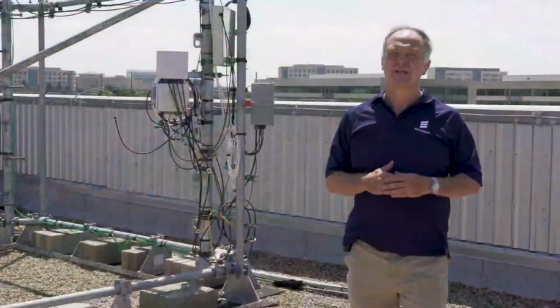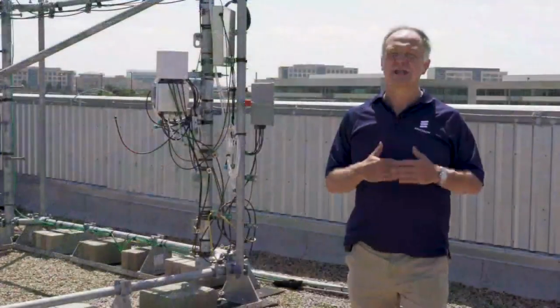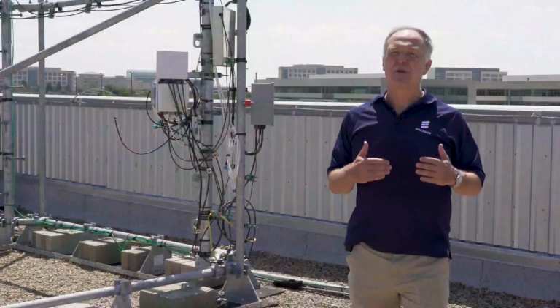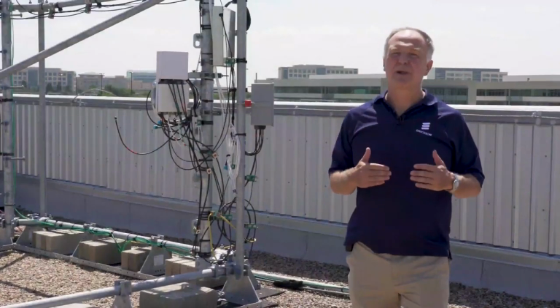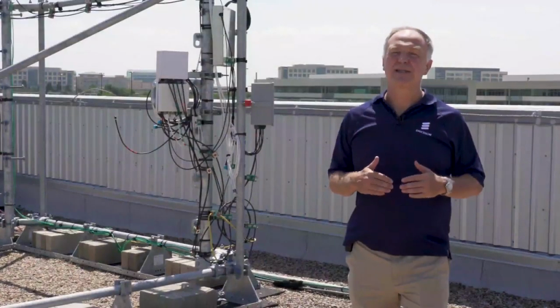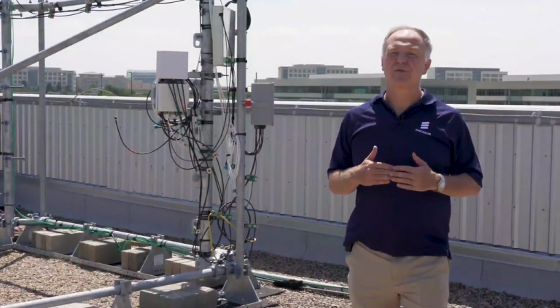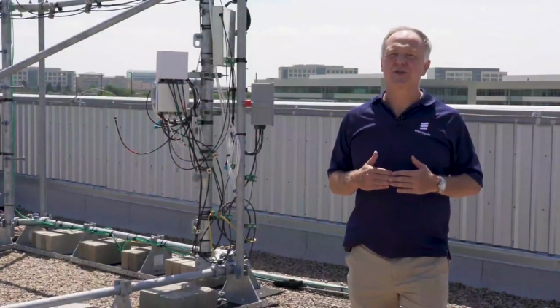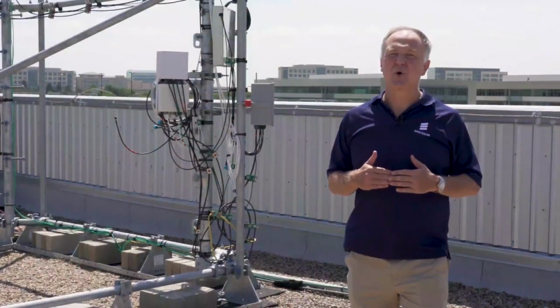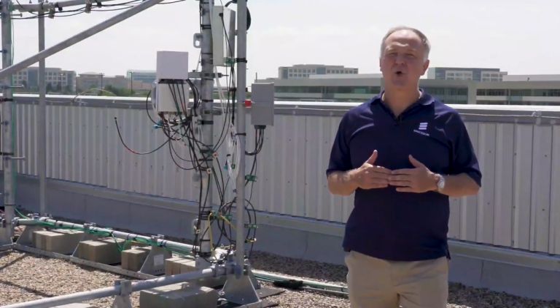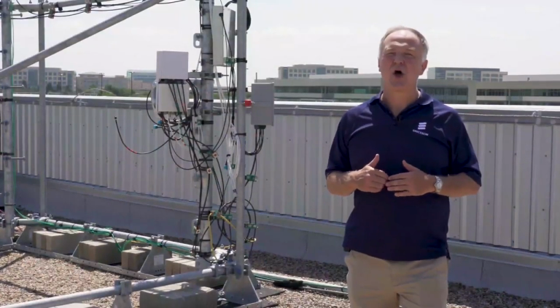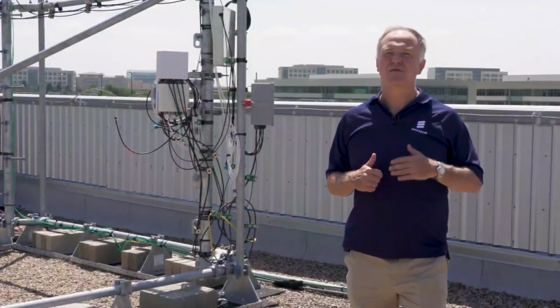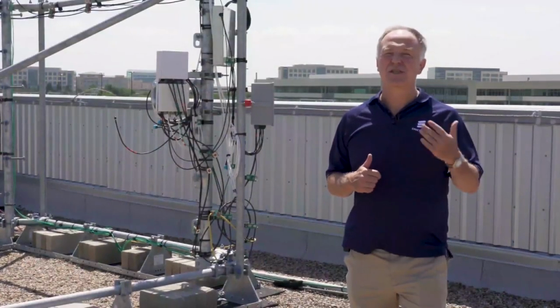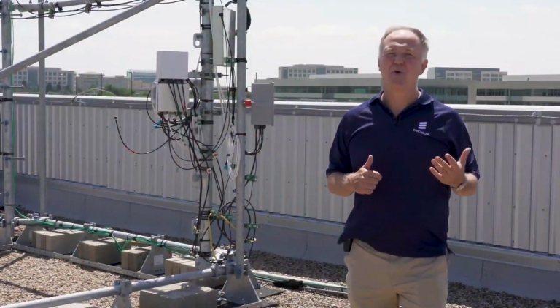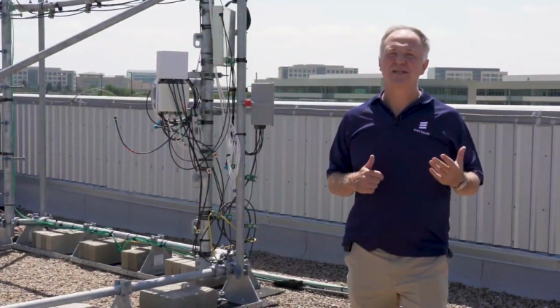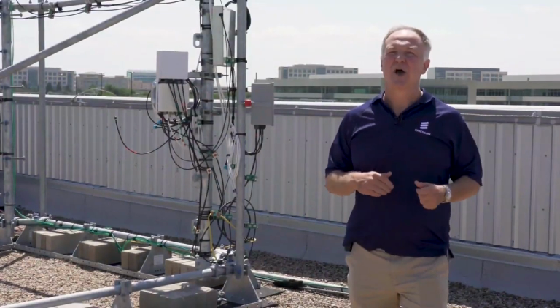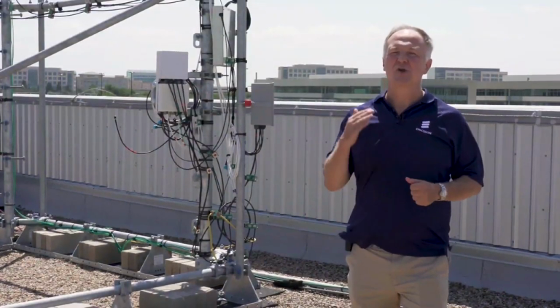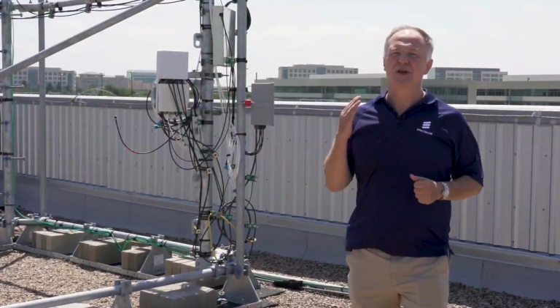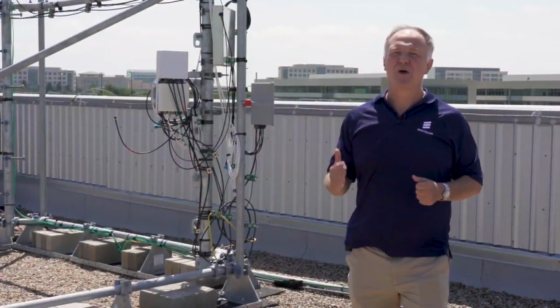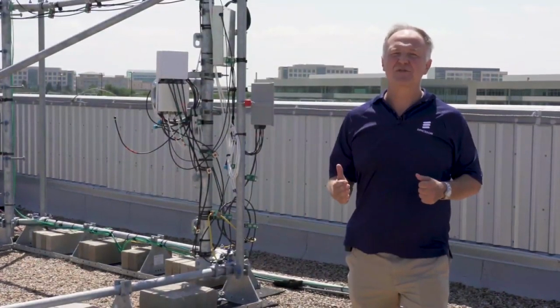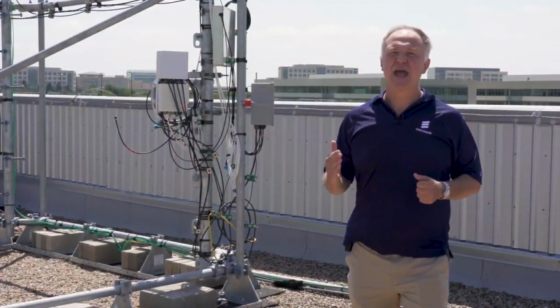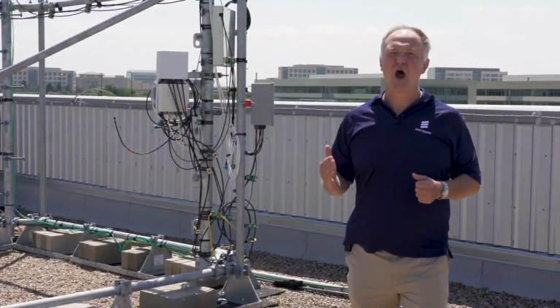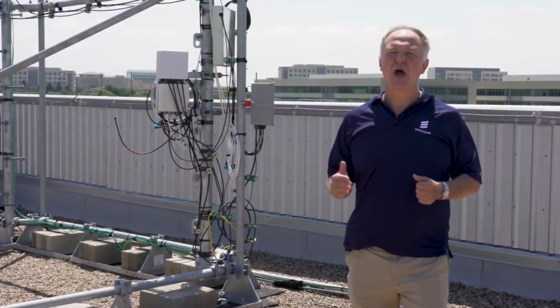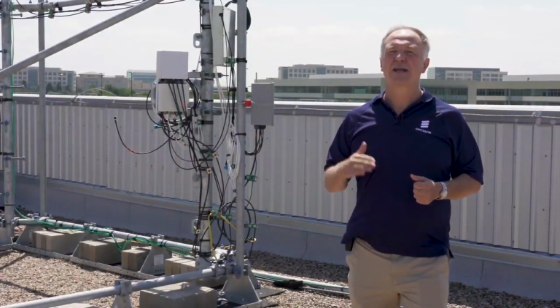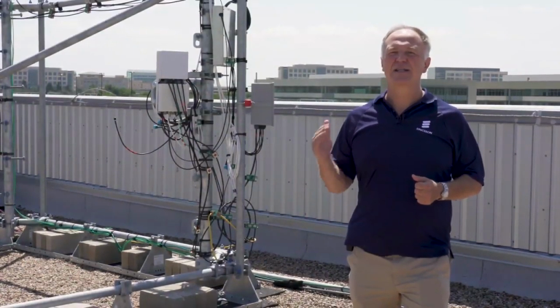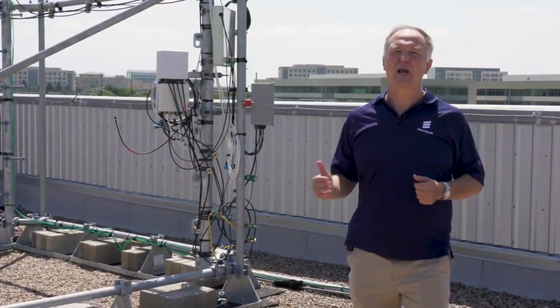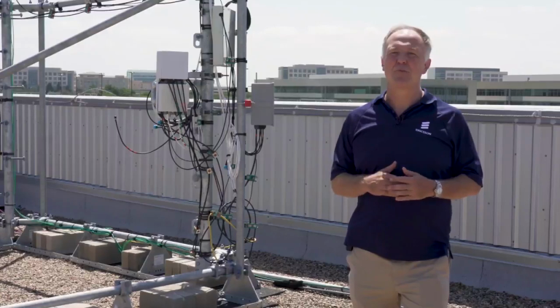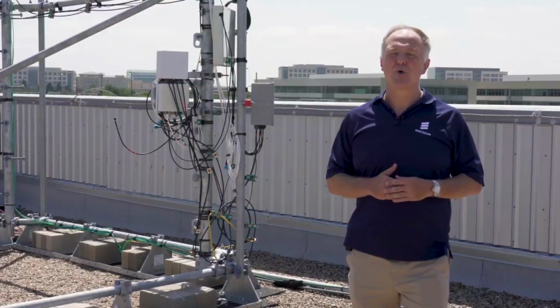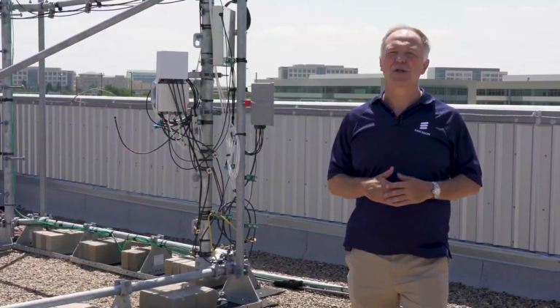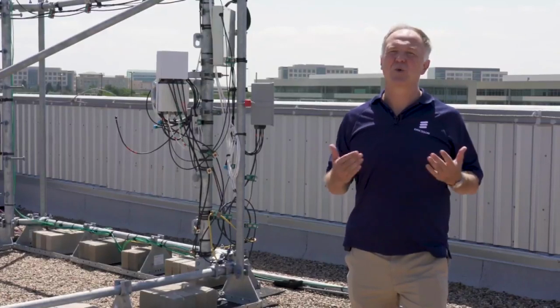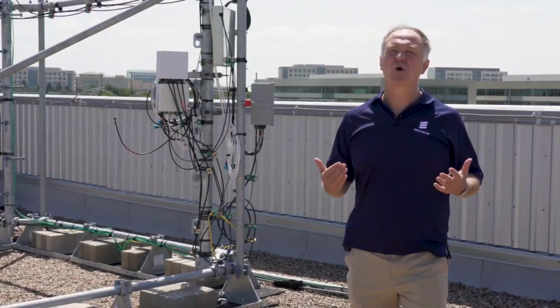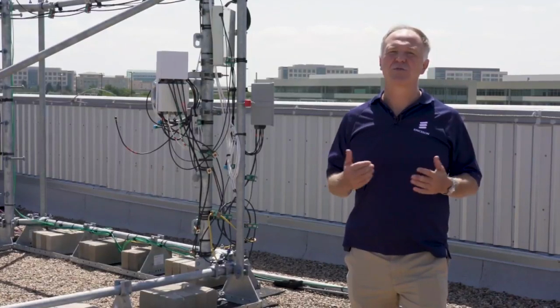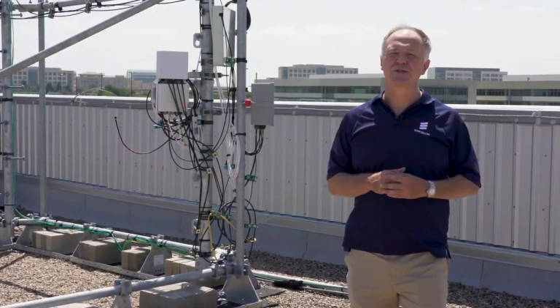Today we completed the first call of CBRS using 5G NR in standalone mode. That's the world's first.